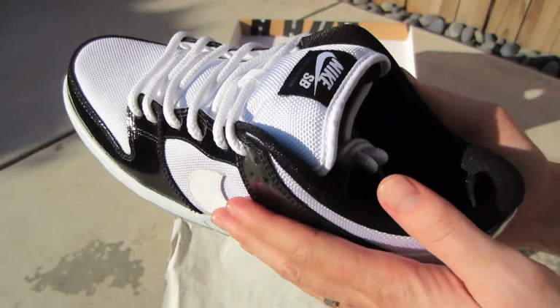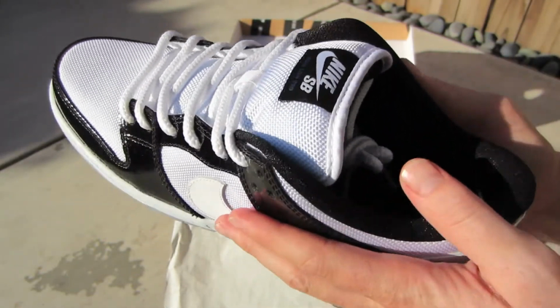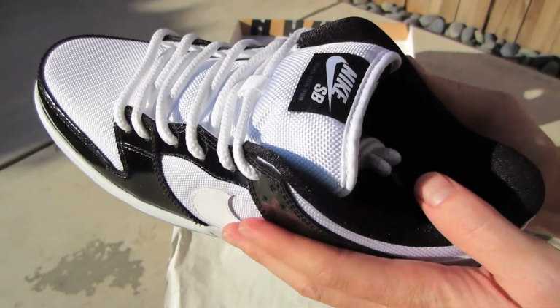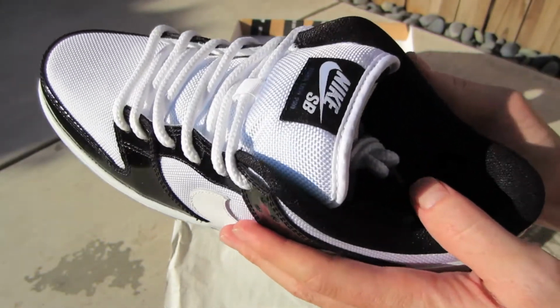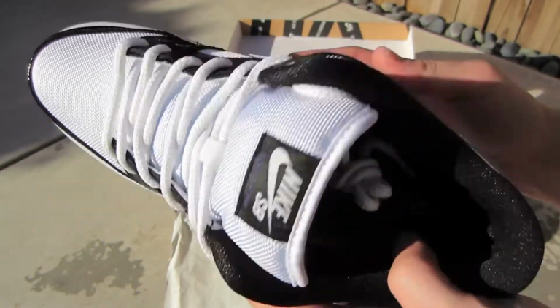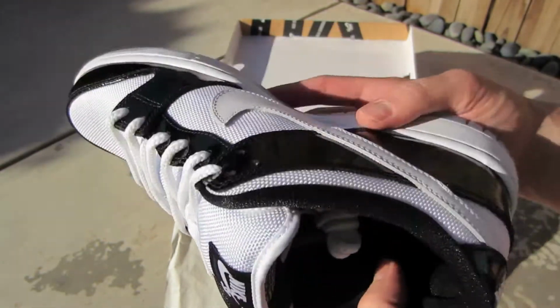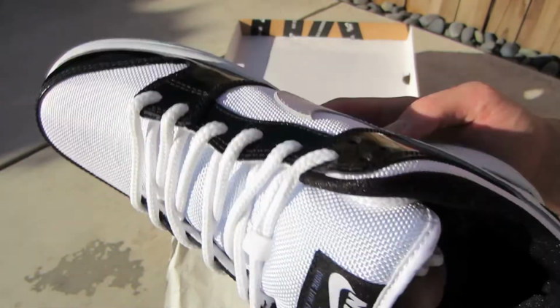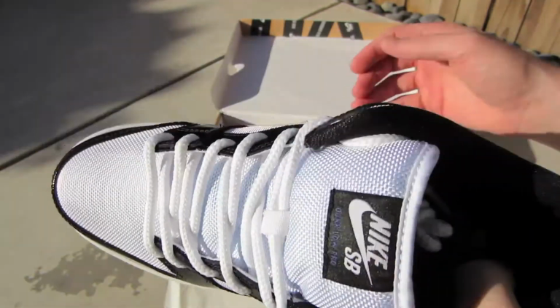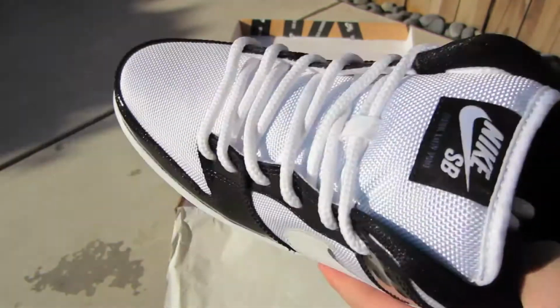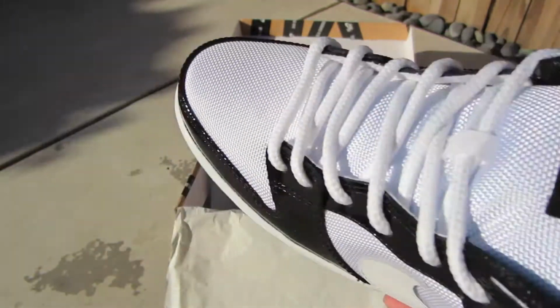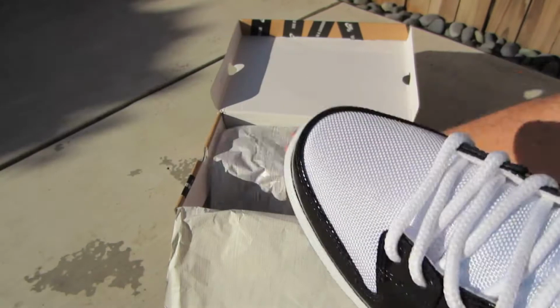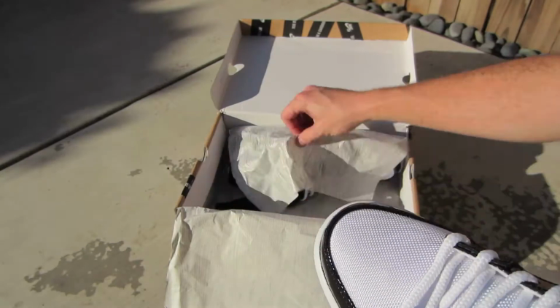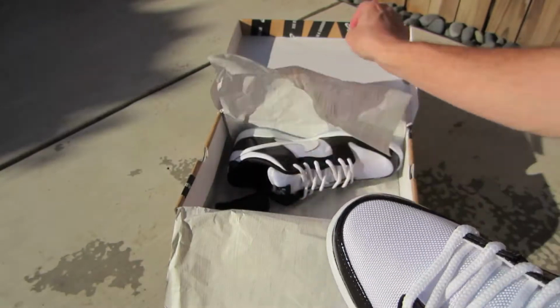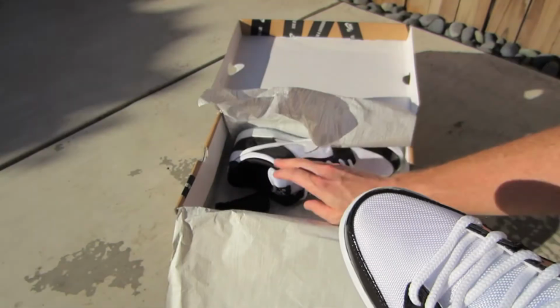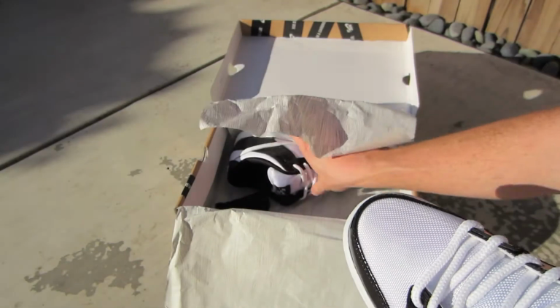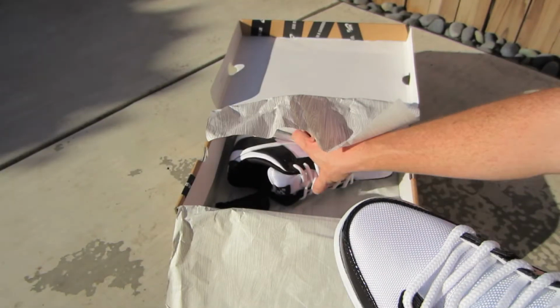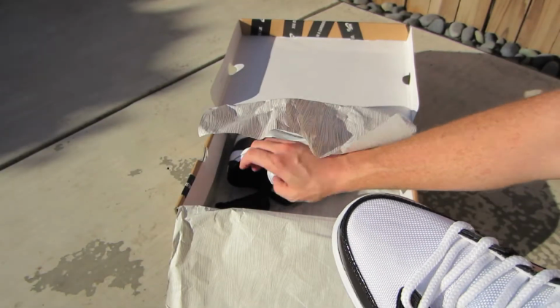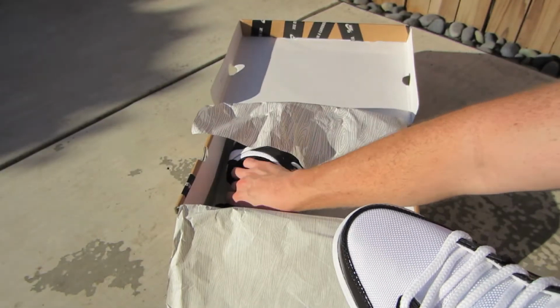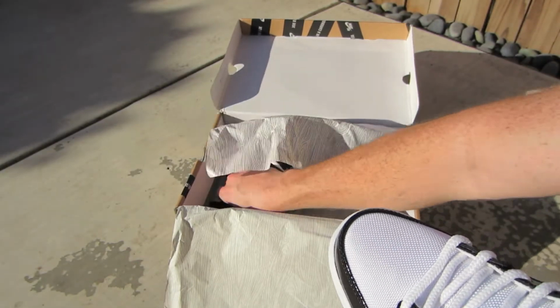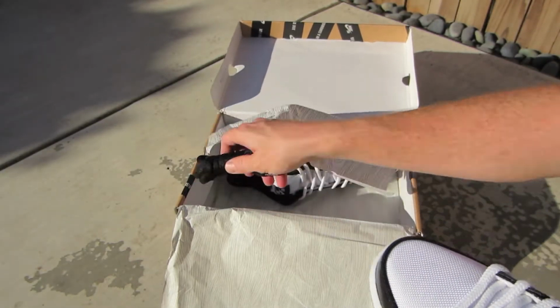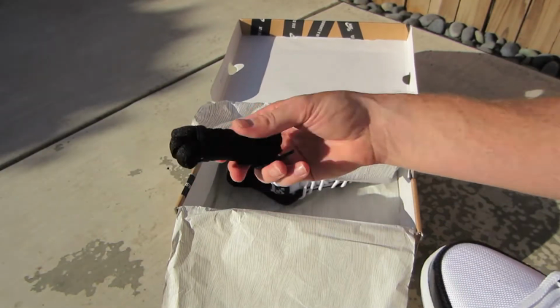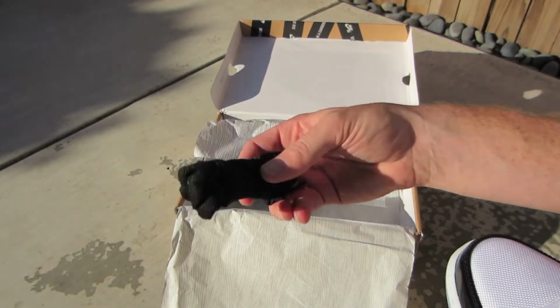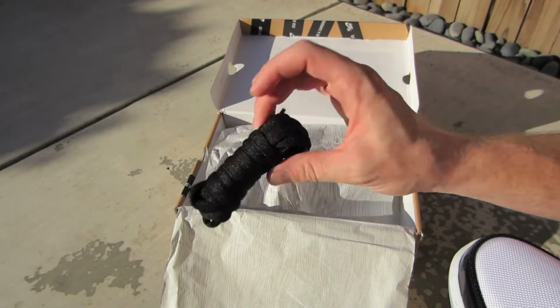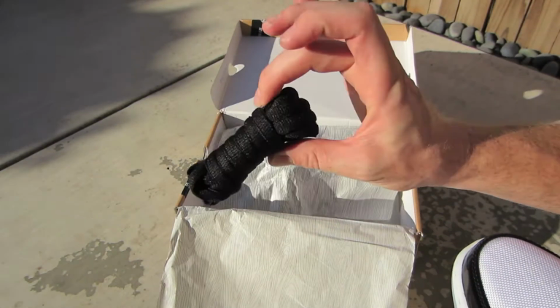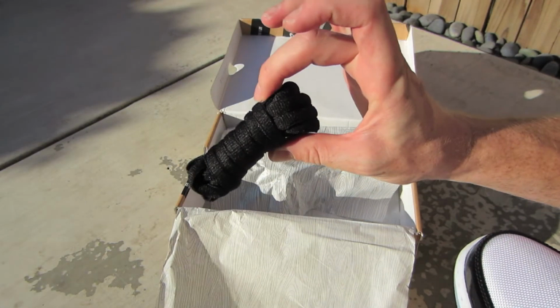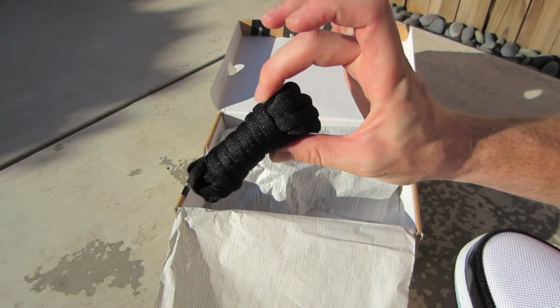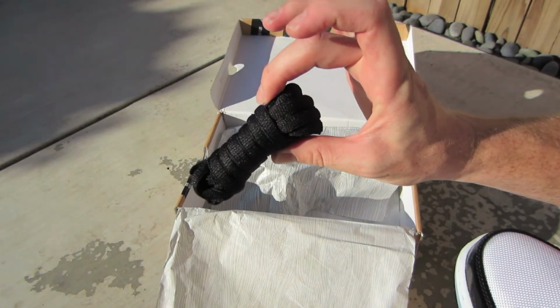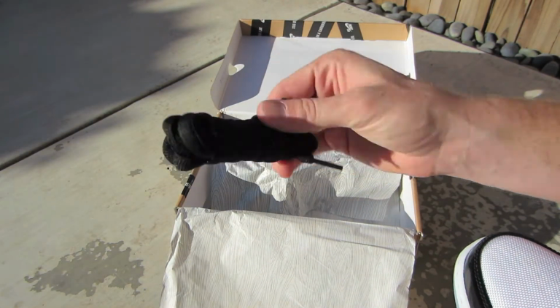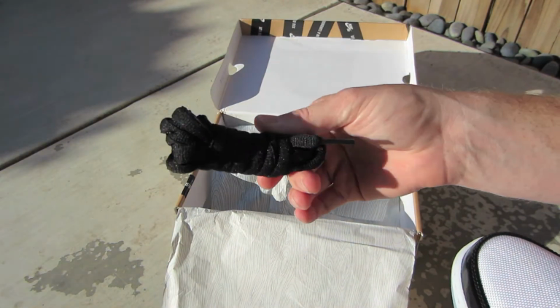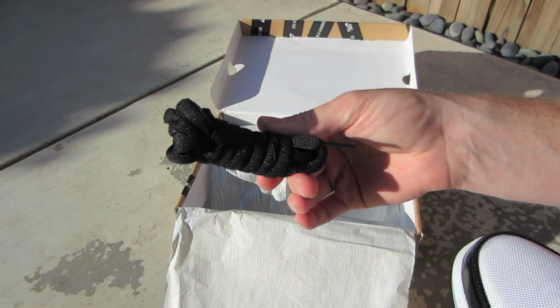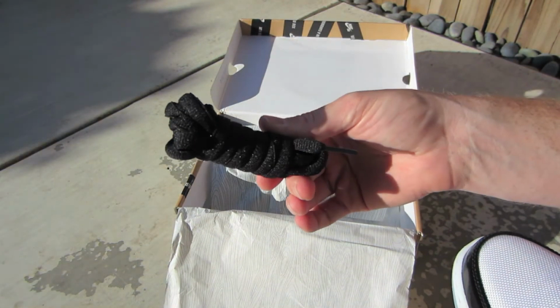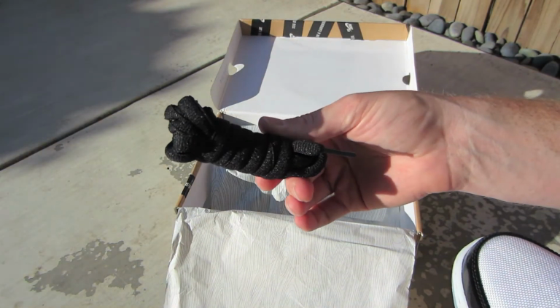Super excited to have these. Let me pull out the other shoe — it does come with an extra set of laces in black.